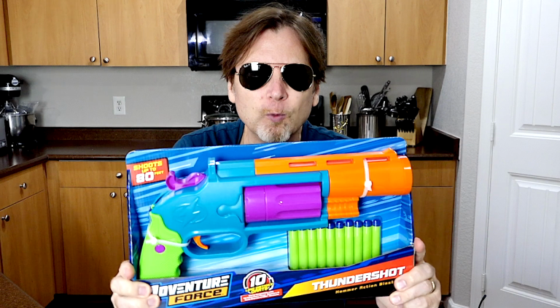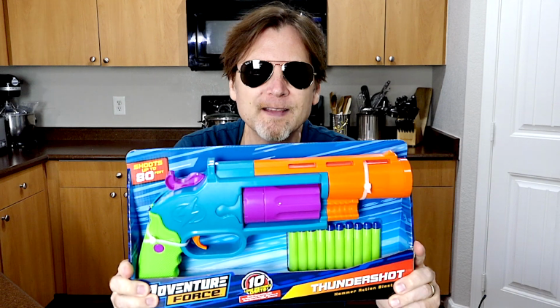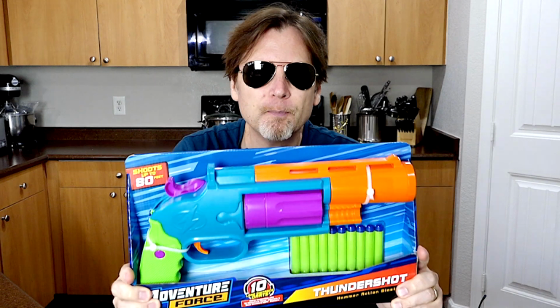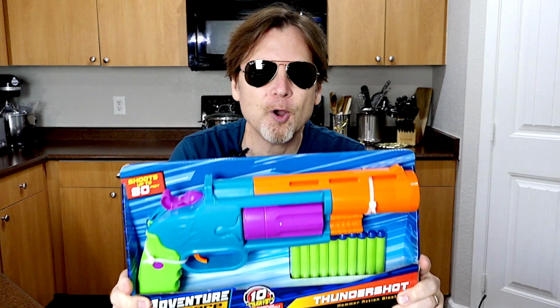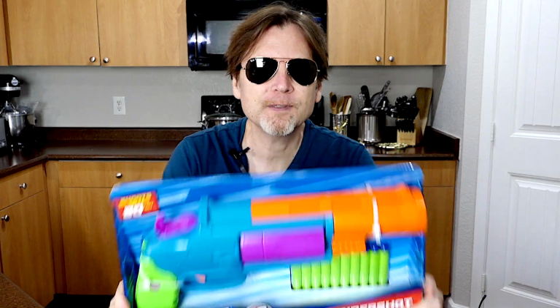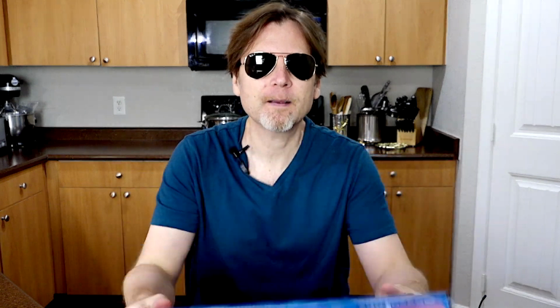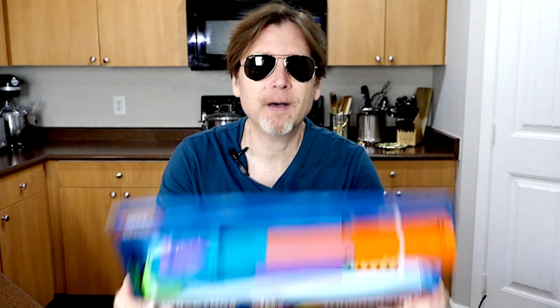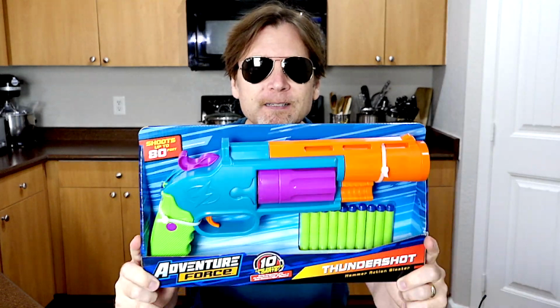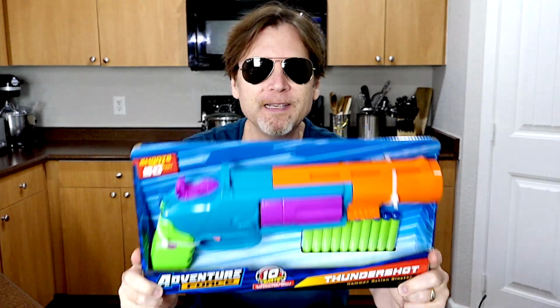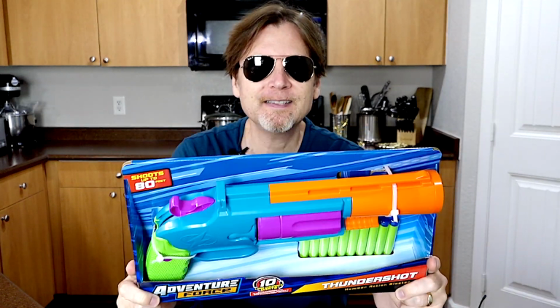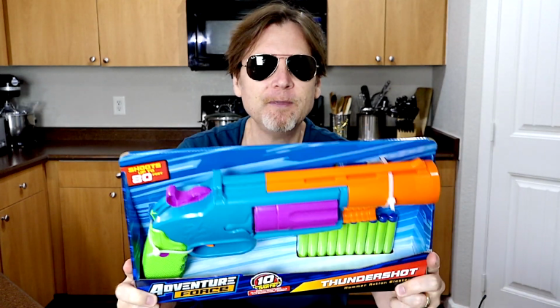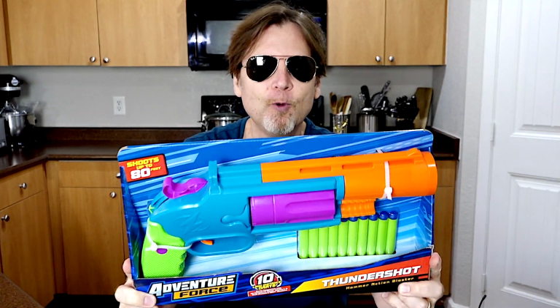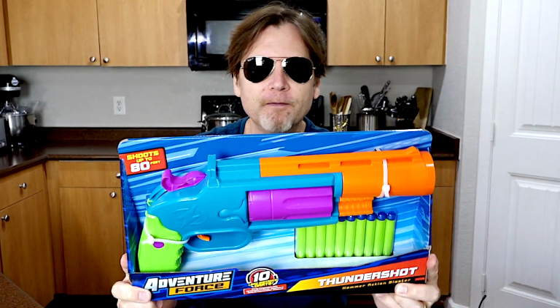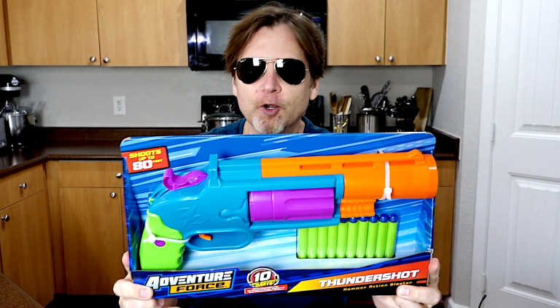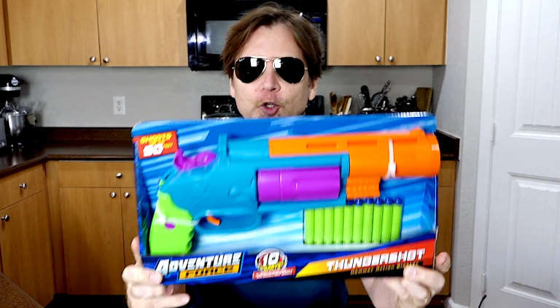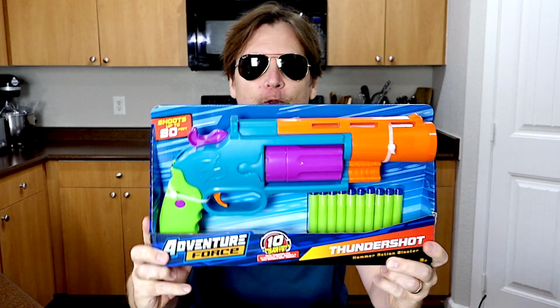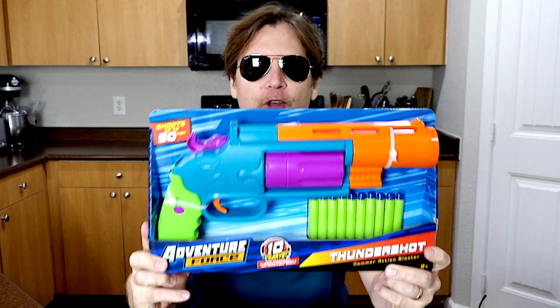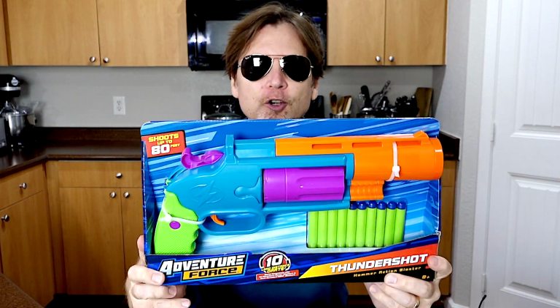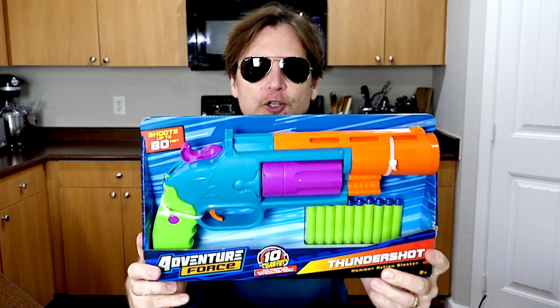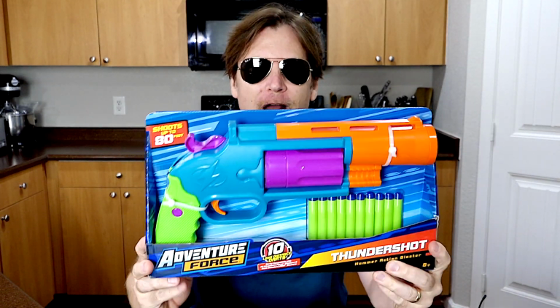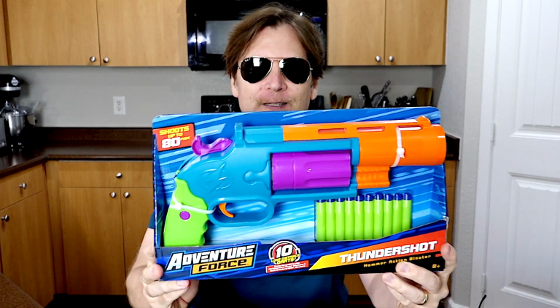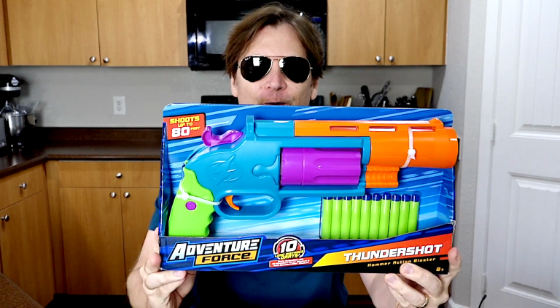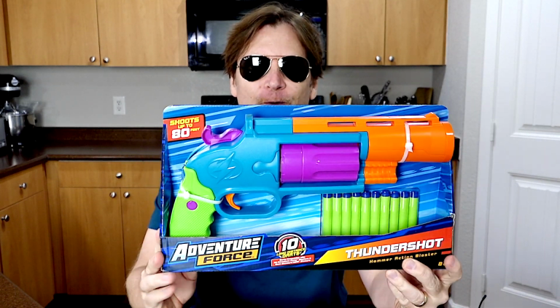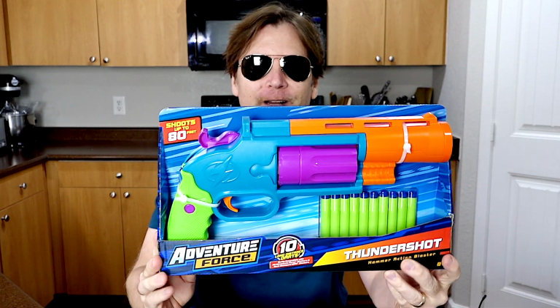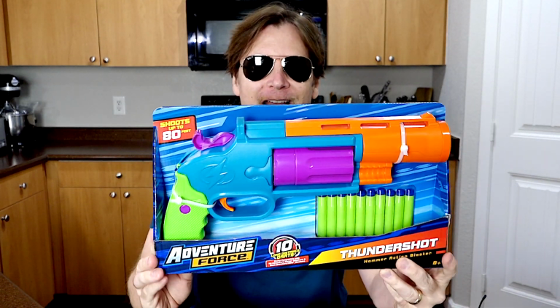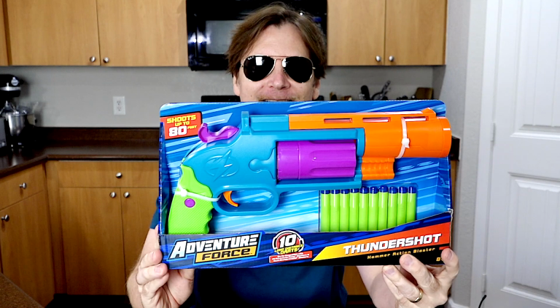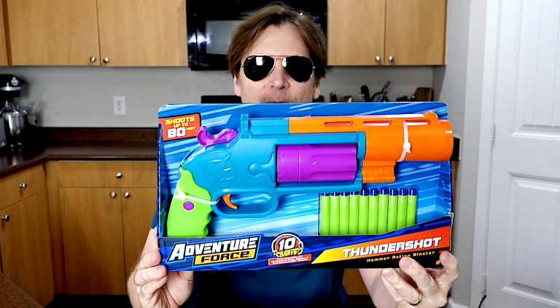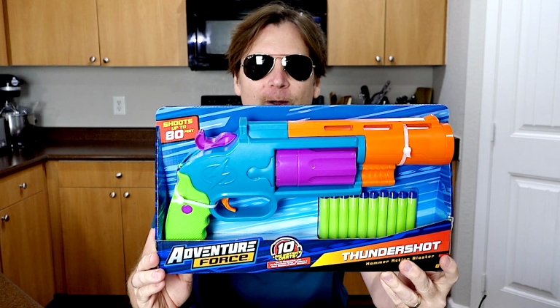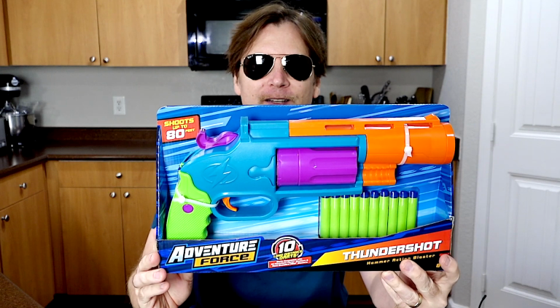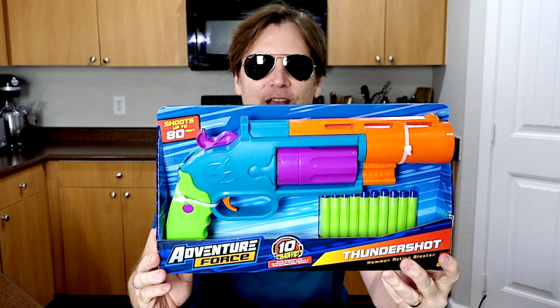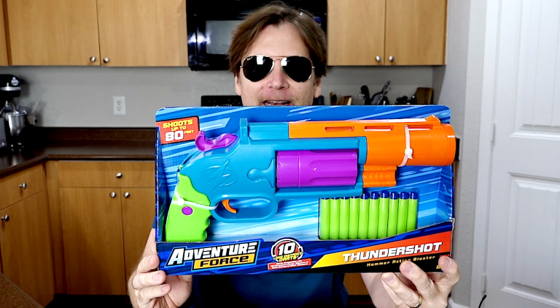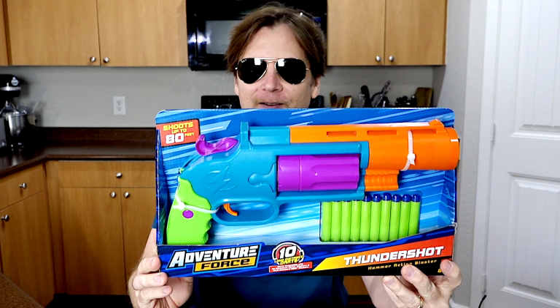What's up bros! Busbee sent me one of their new Thunder Shots for free and today we're going to check it out.